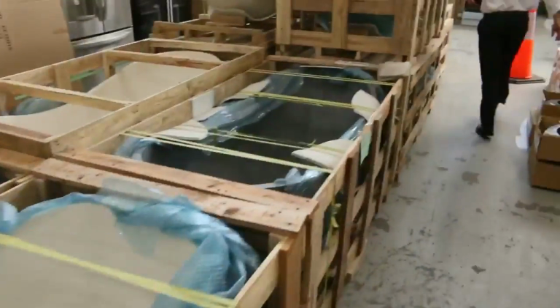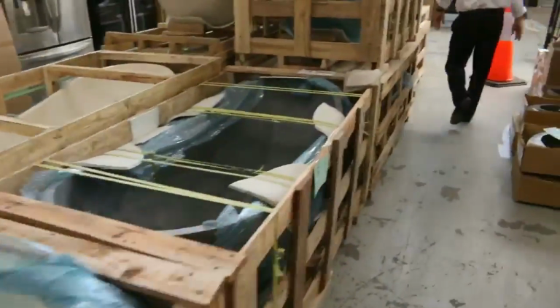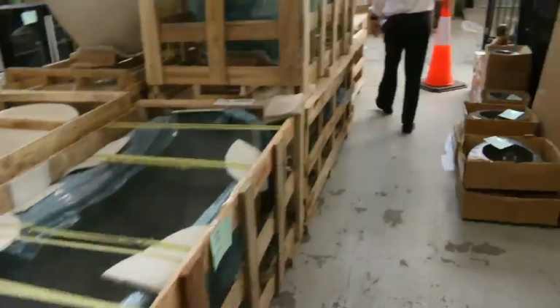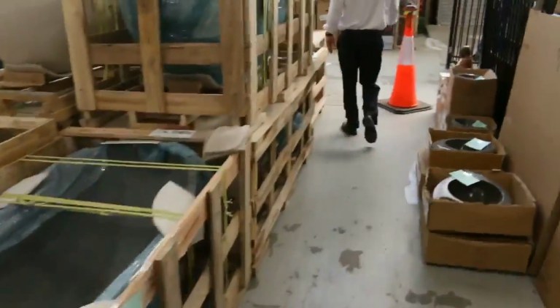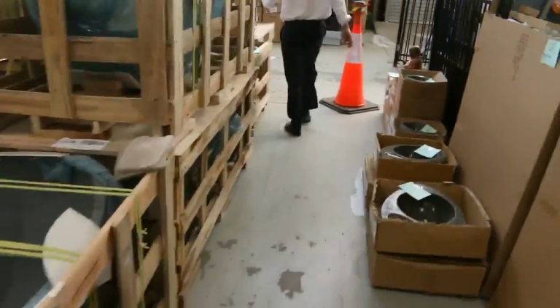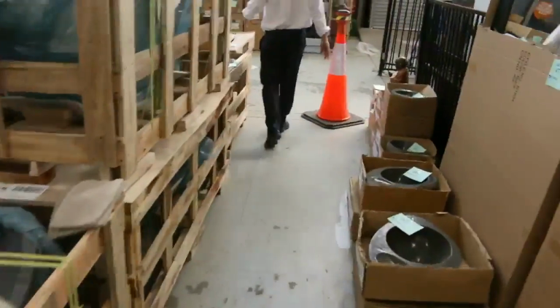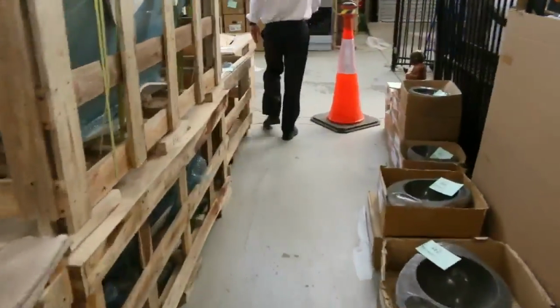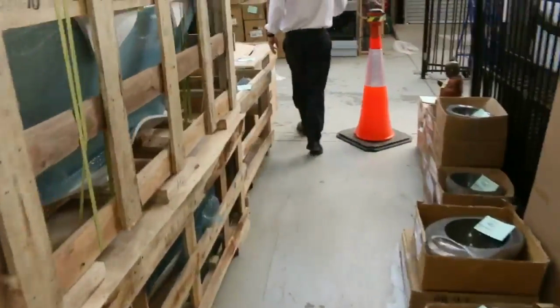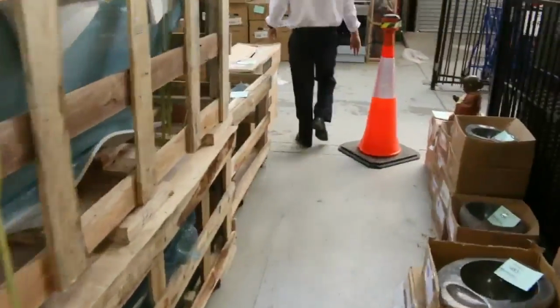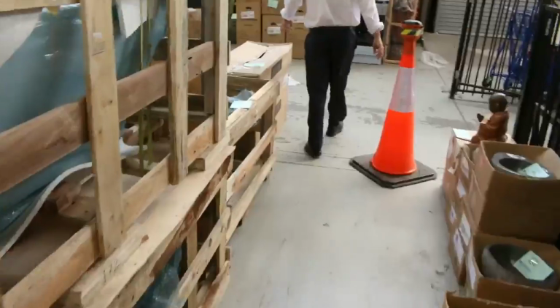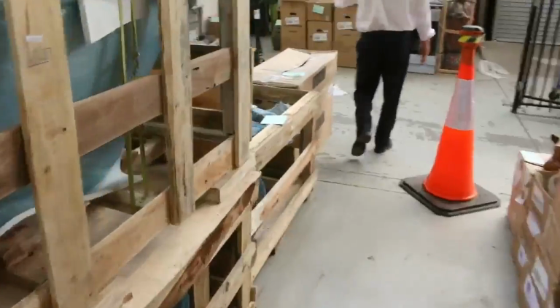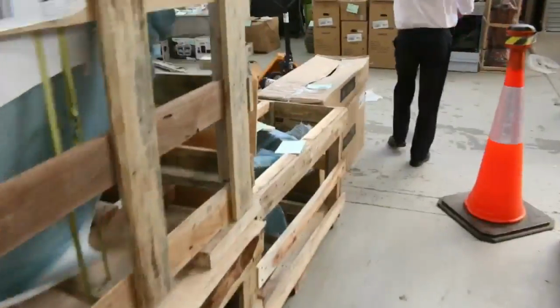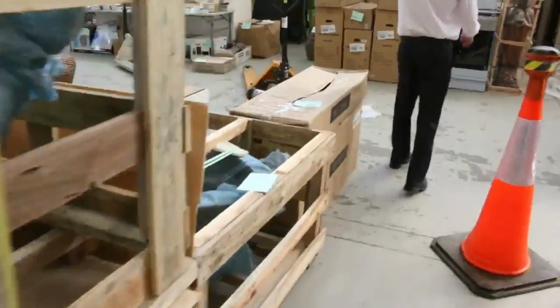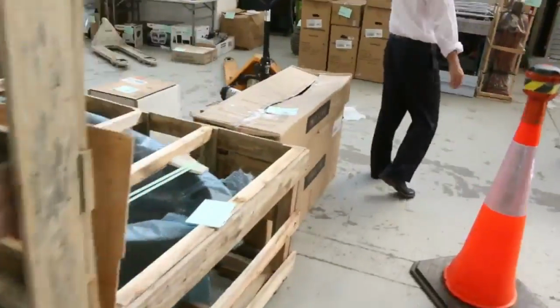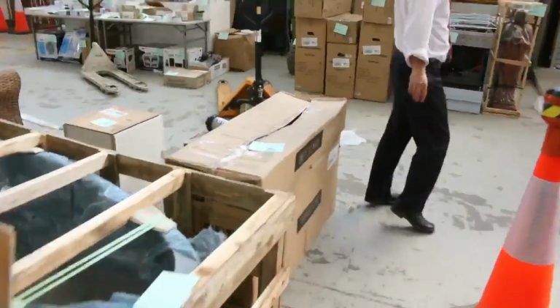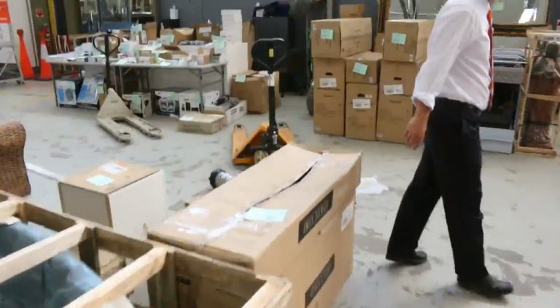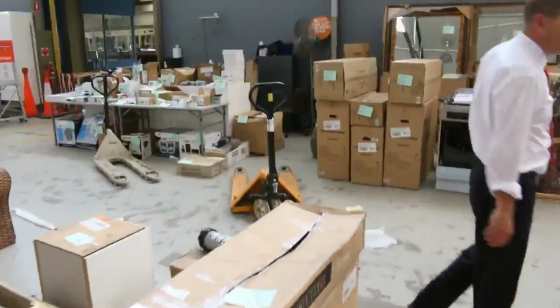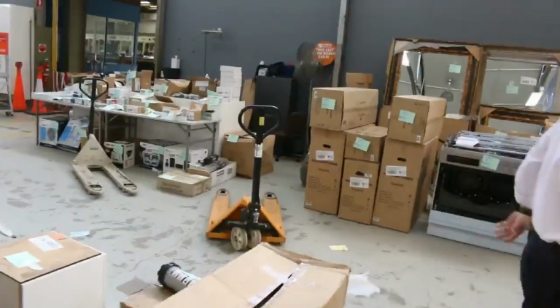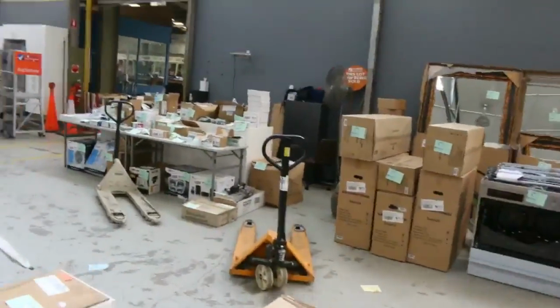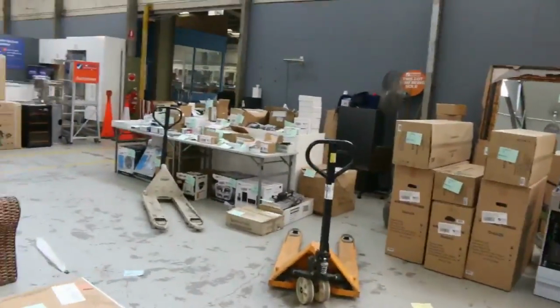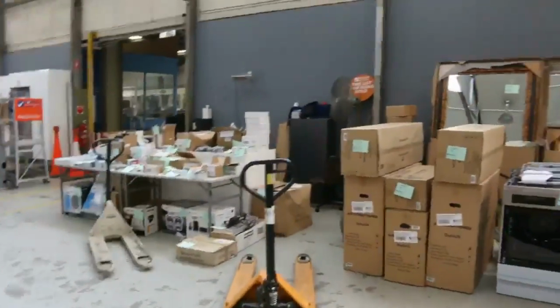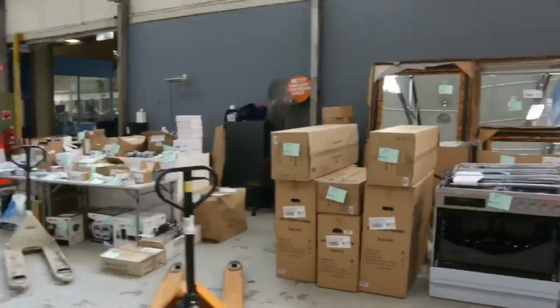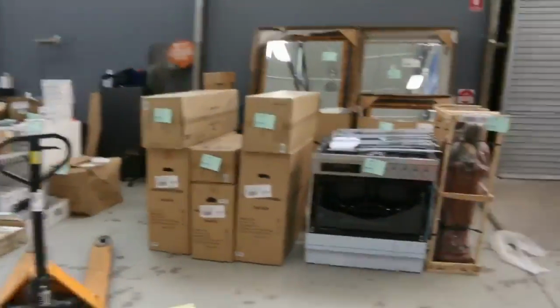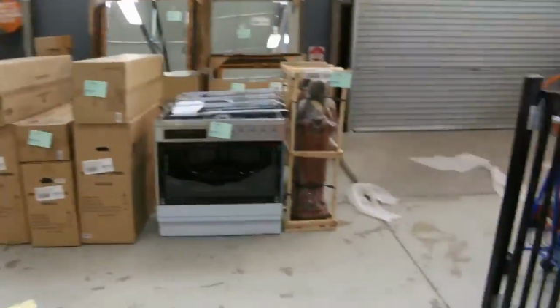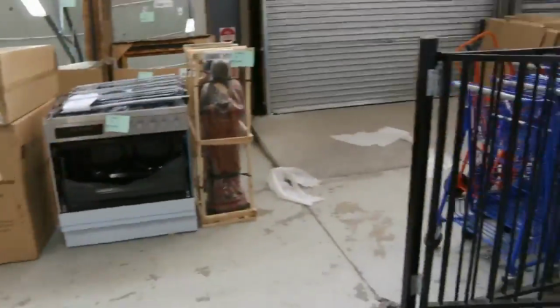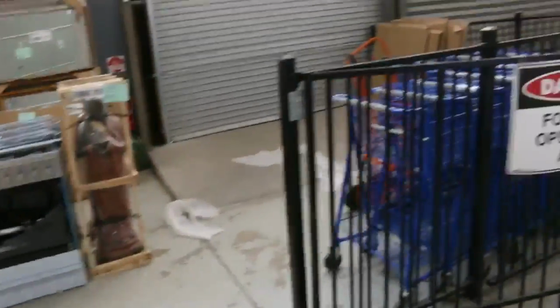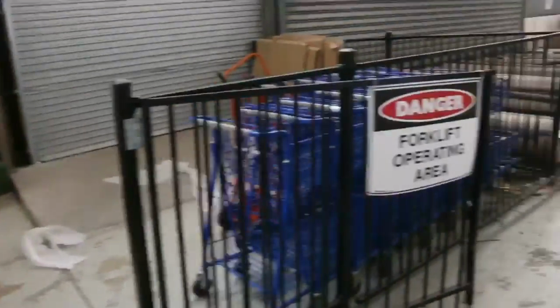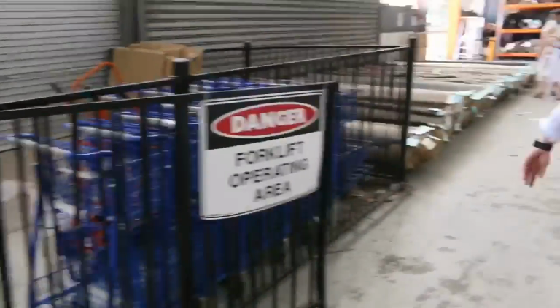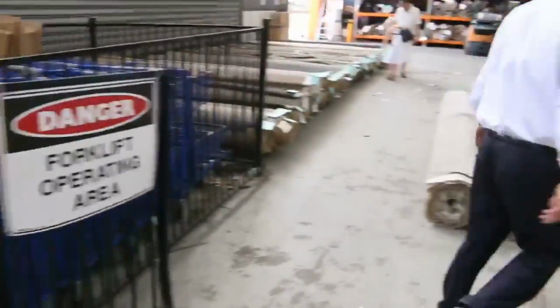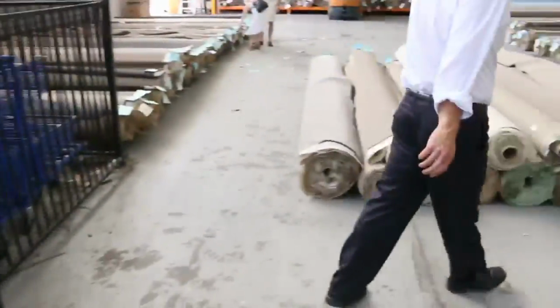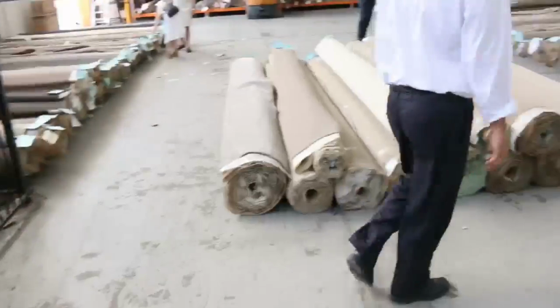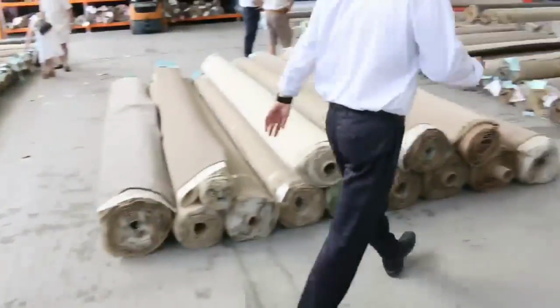It's an absolutely sensational auction. I think there's even a couple of those hanging egg chairs left as well, so that is going to be really good fun tomorrow.